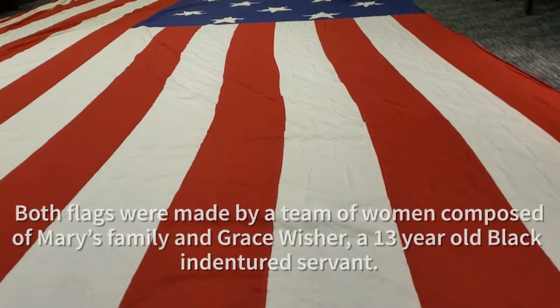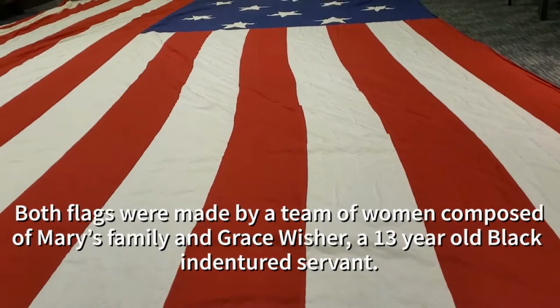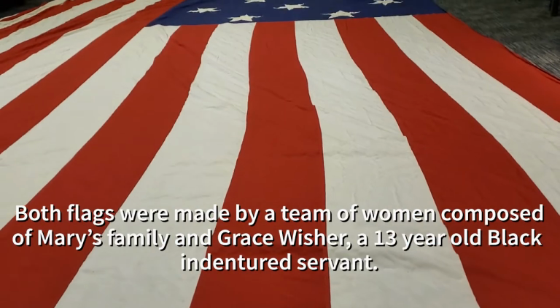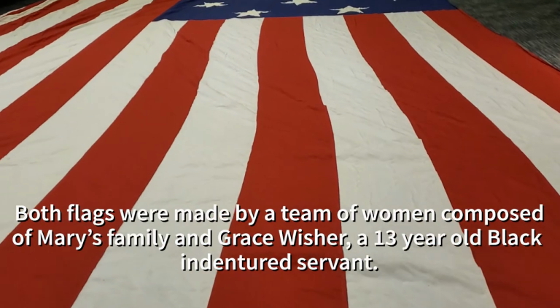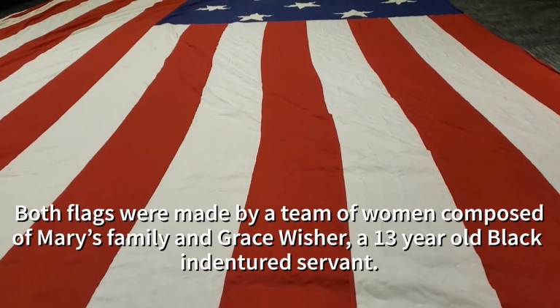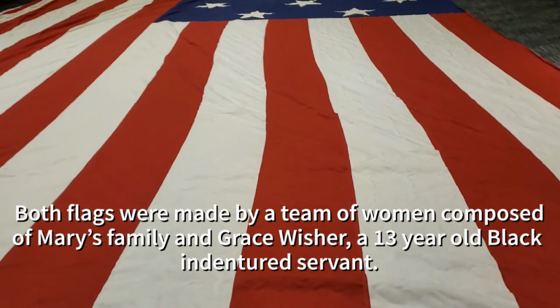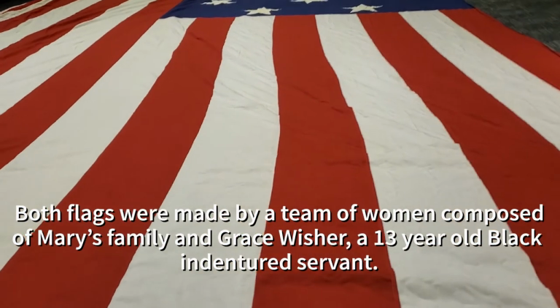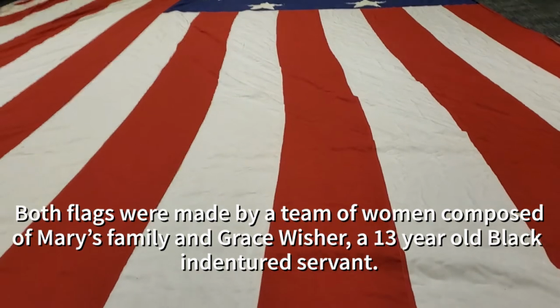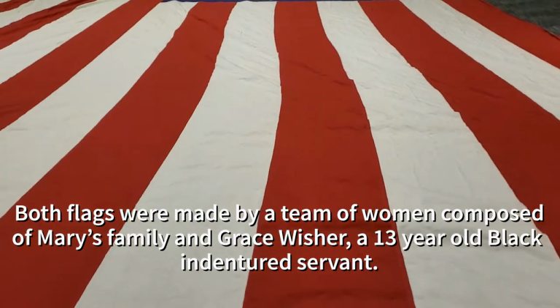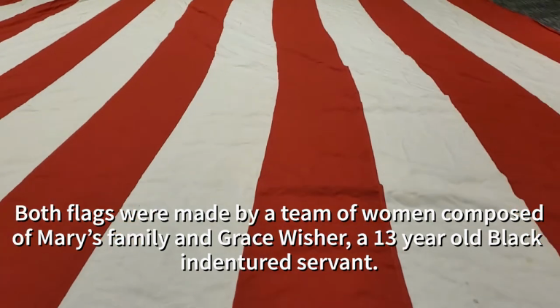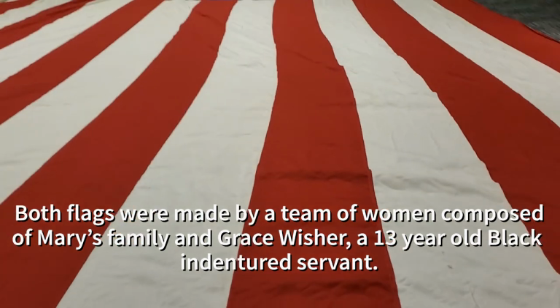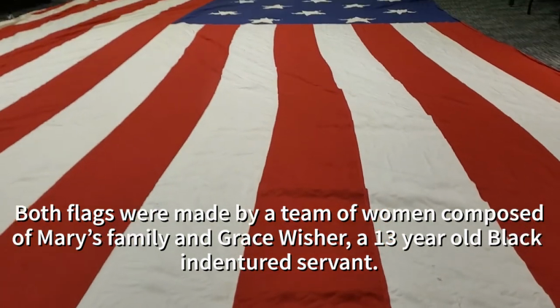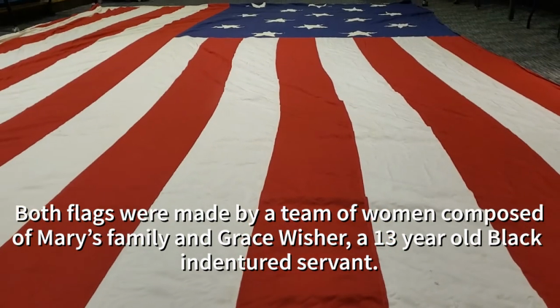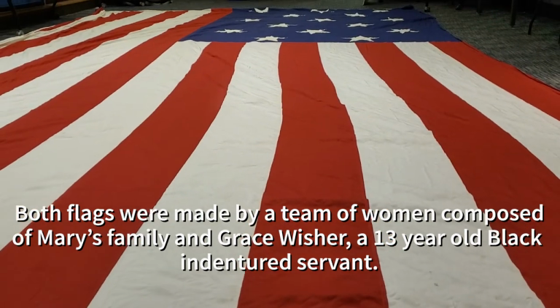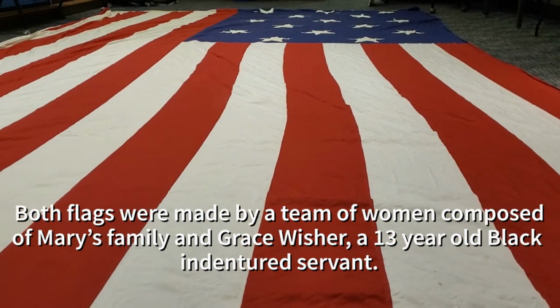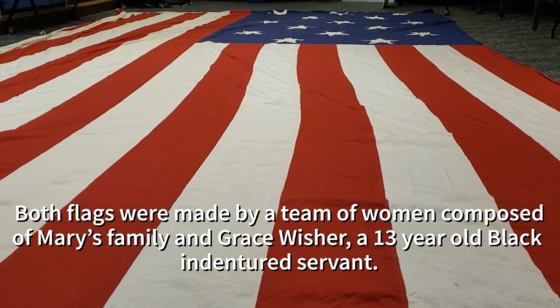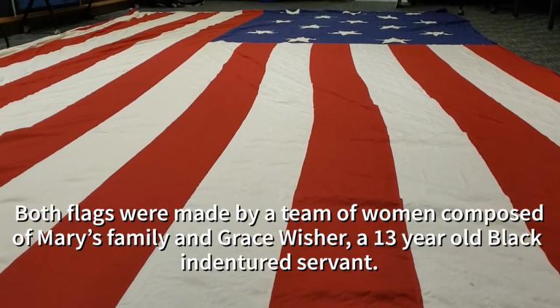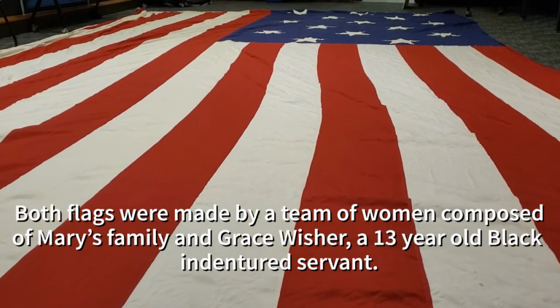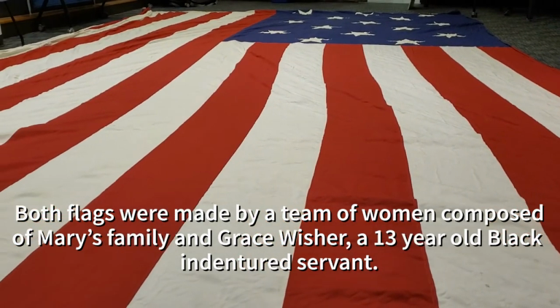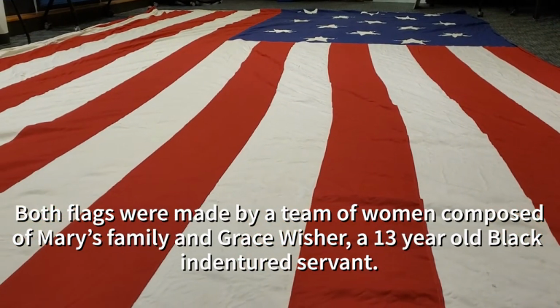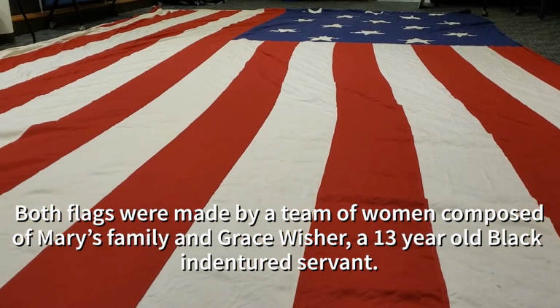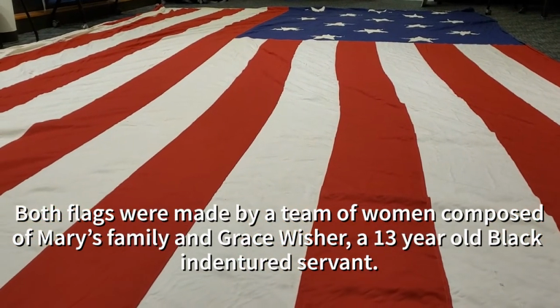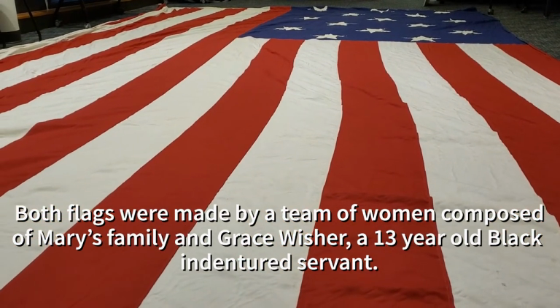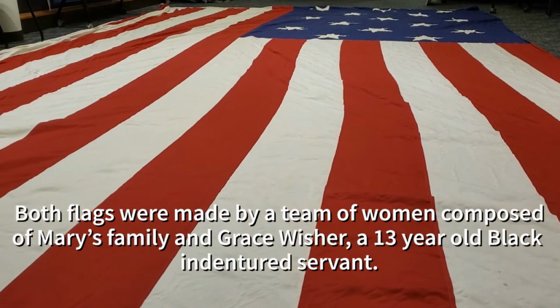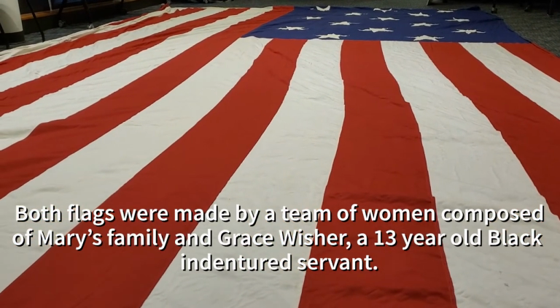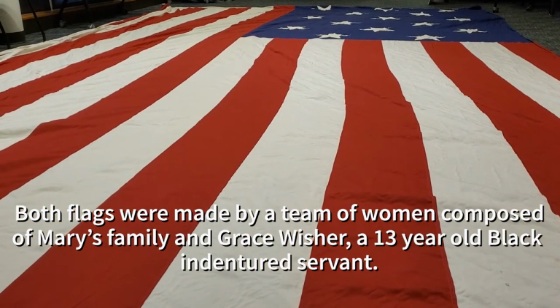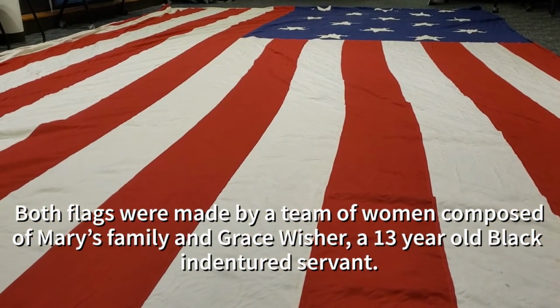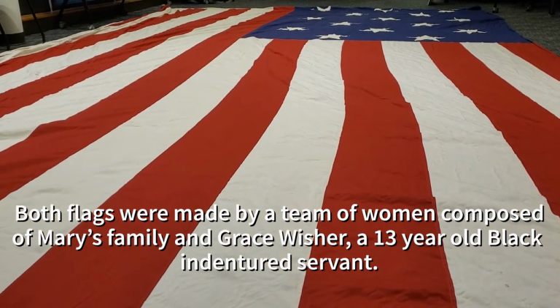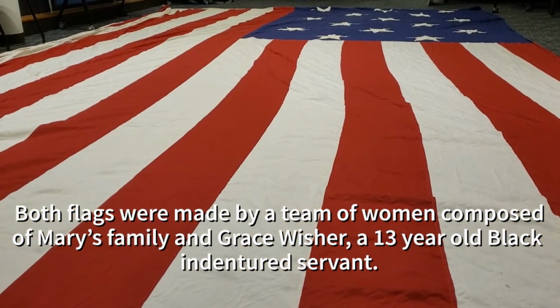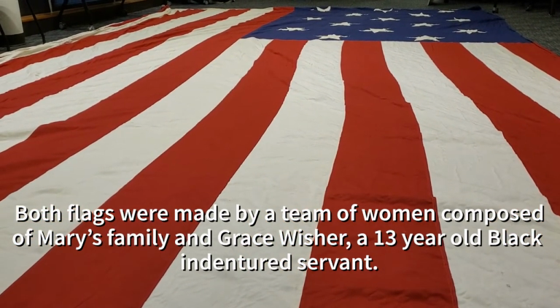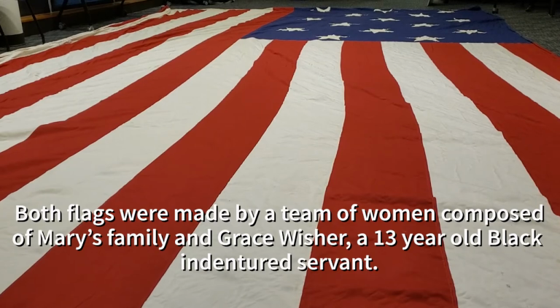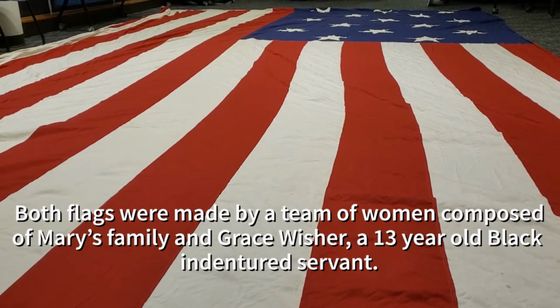Both flags were made by a team of women composed of Mary's family and Grace Wisher, a 13-year-old black indentured servant.